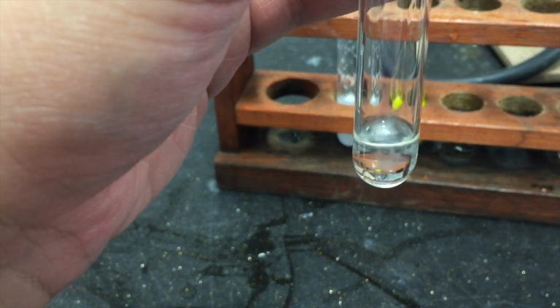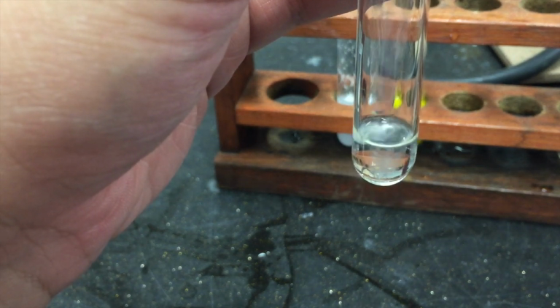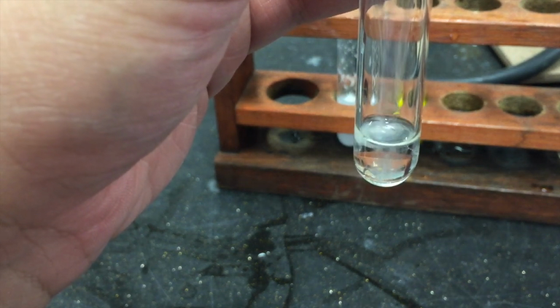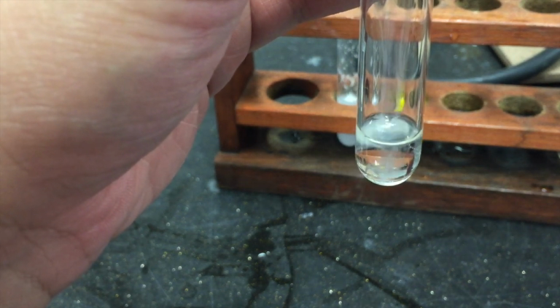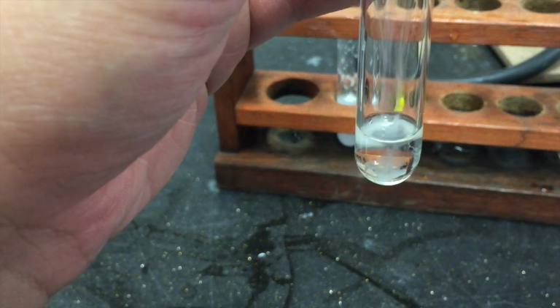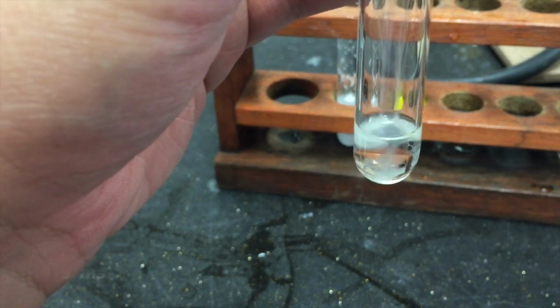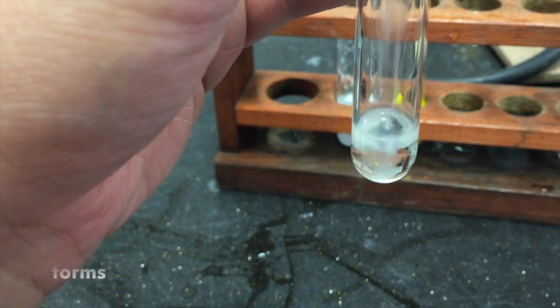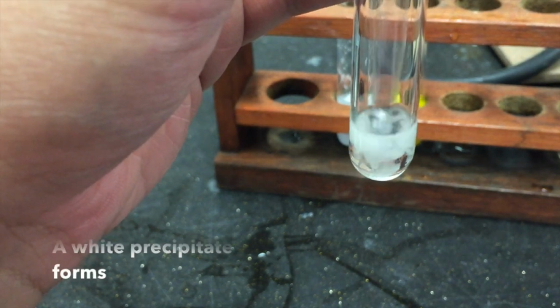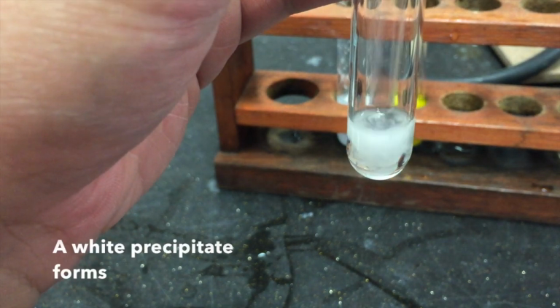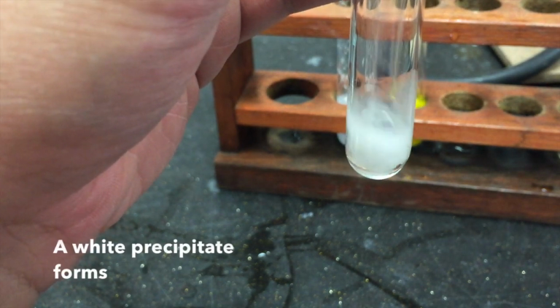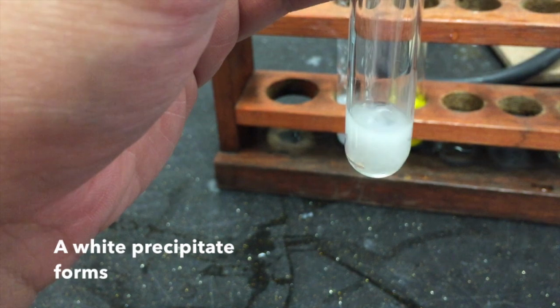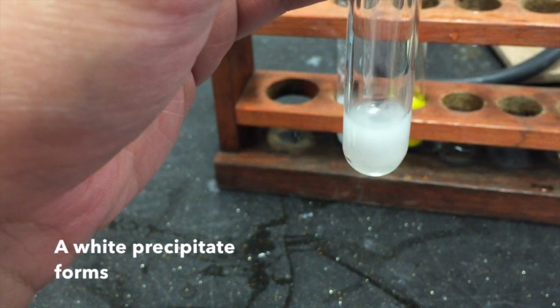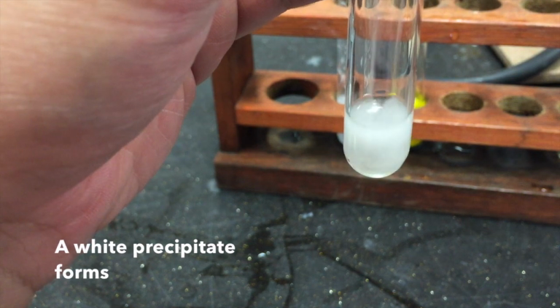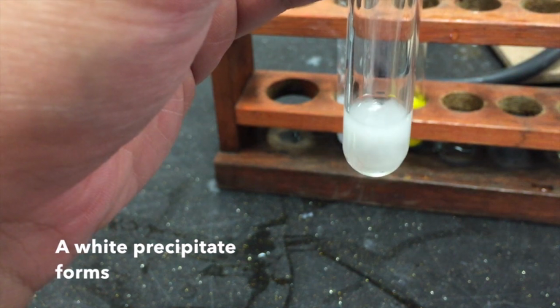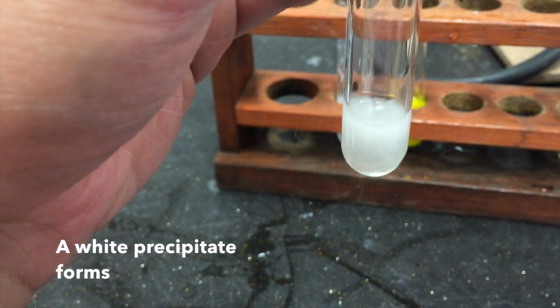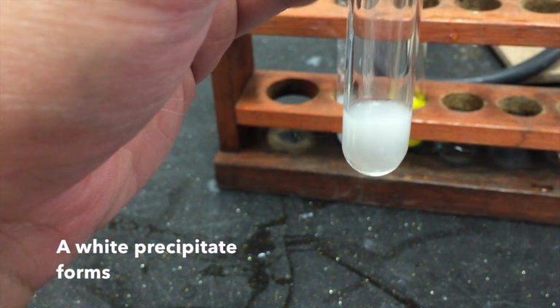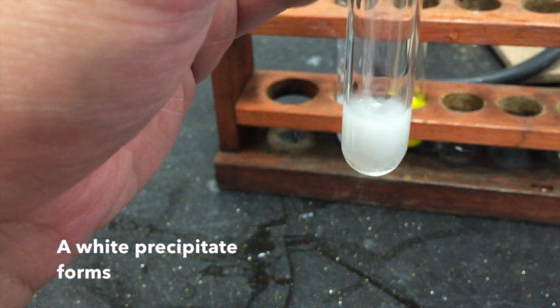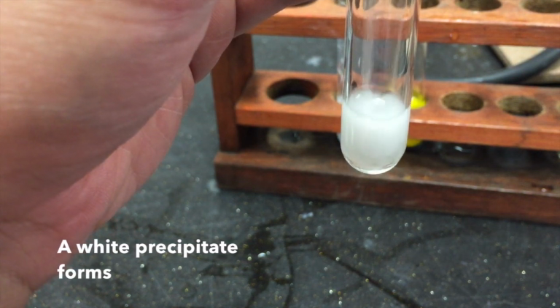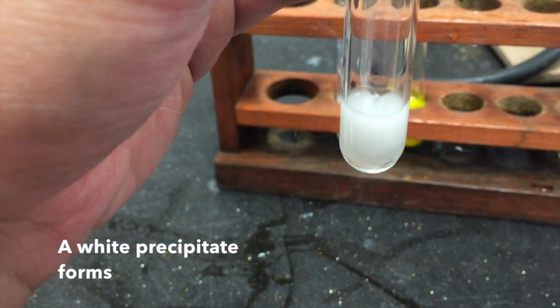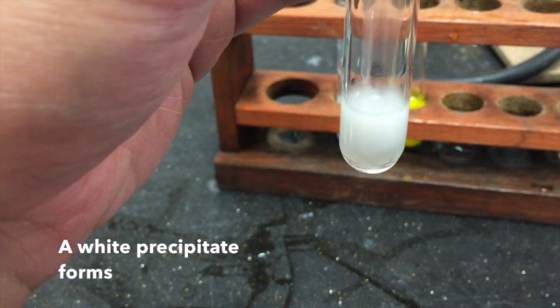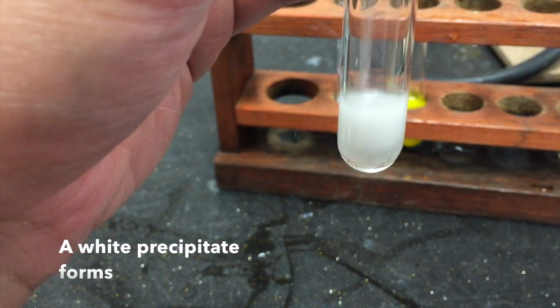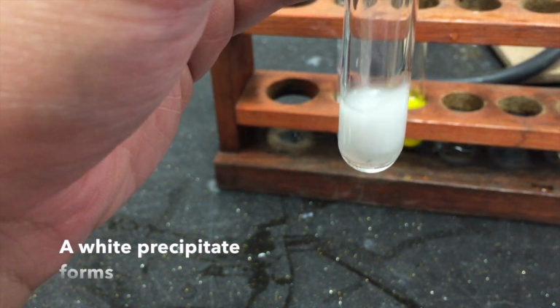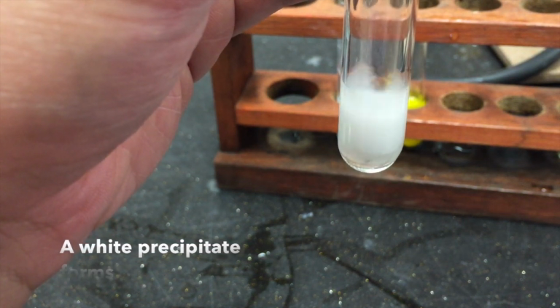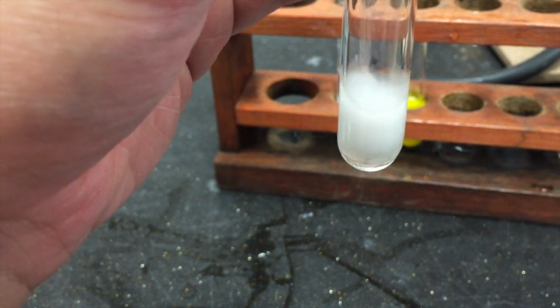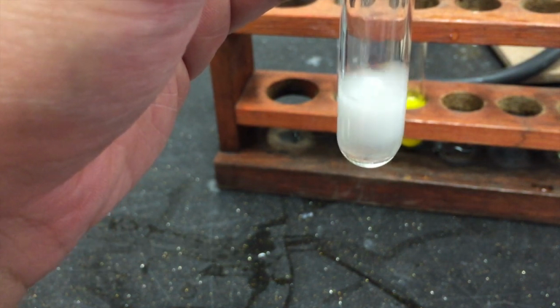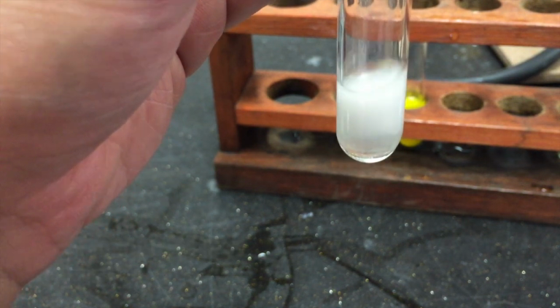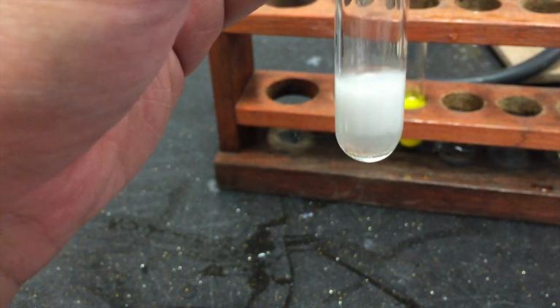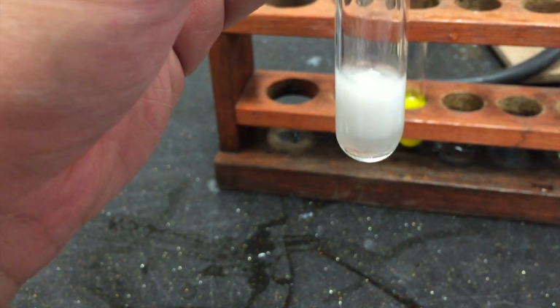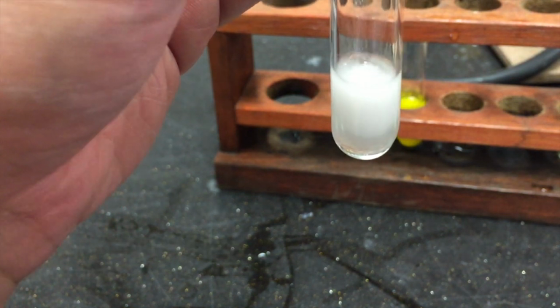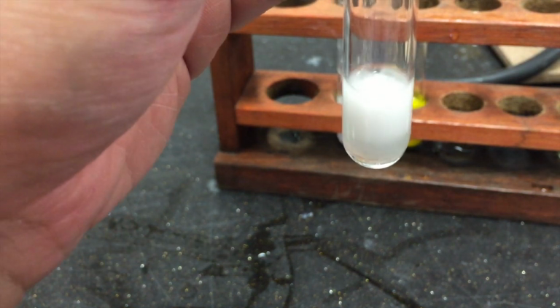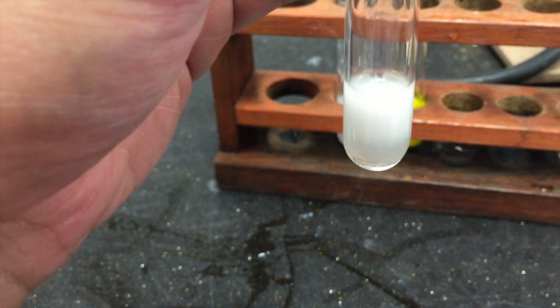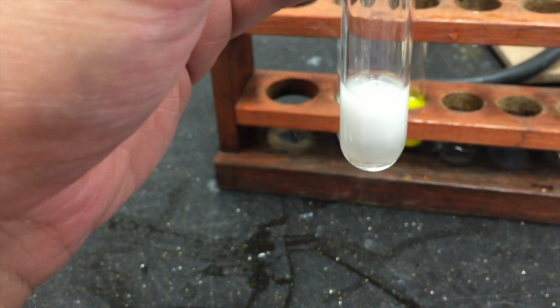You will see that the white precipitate falls immediately.